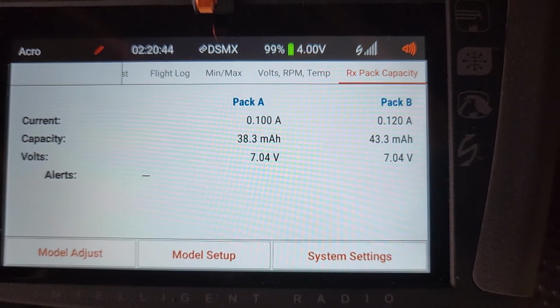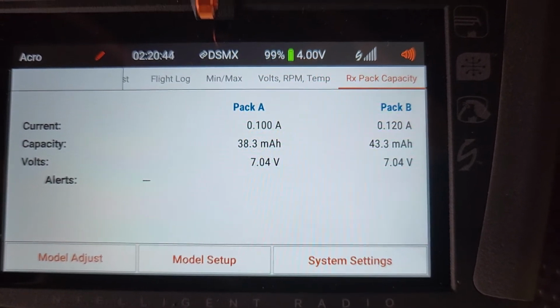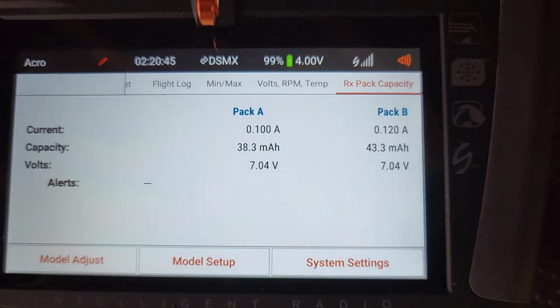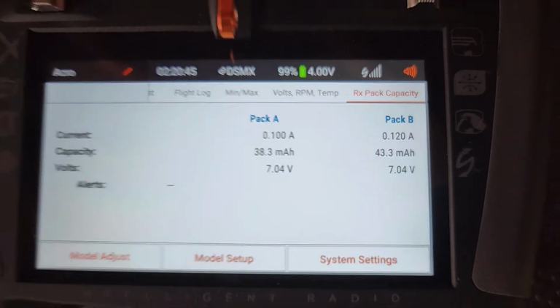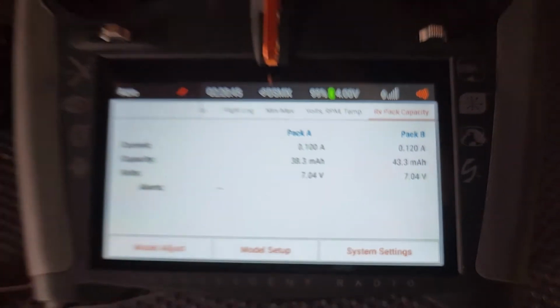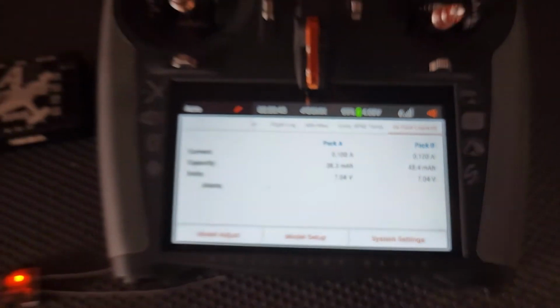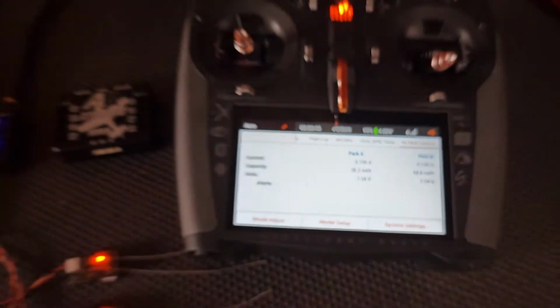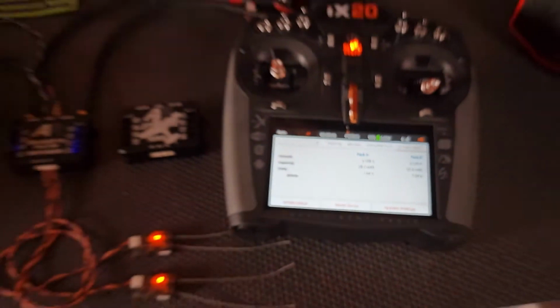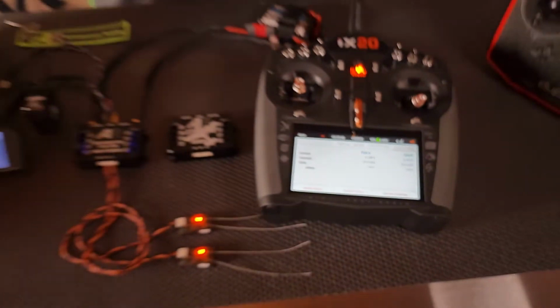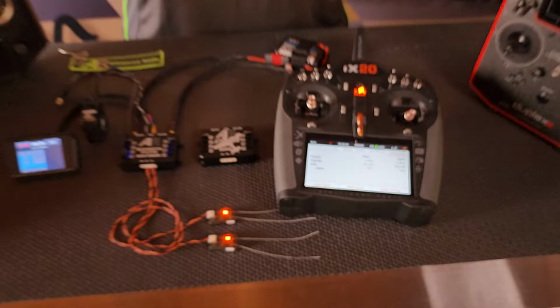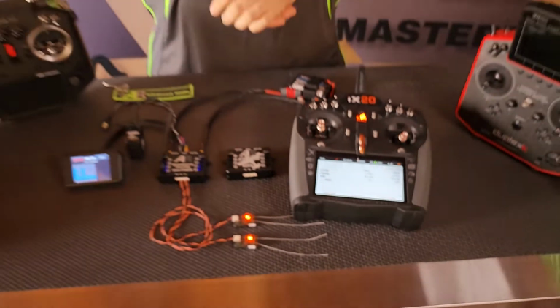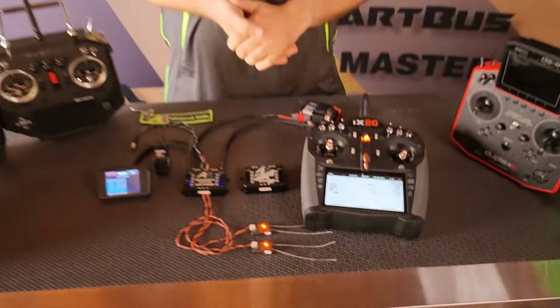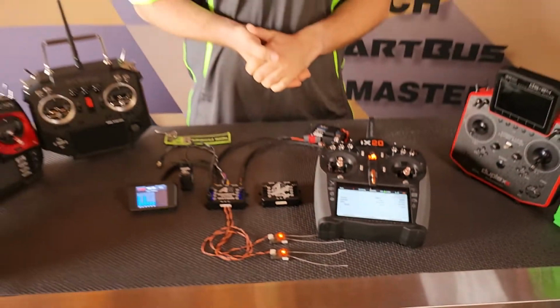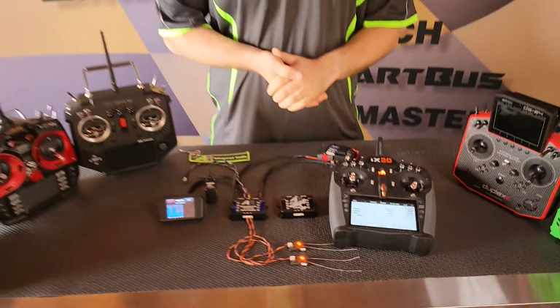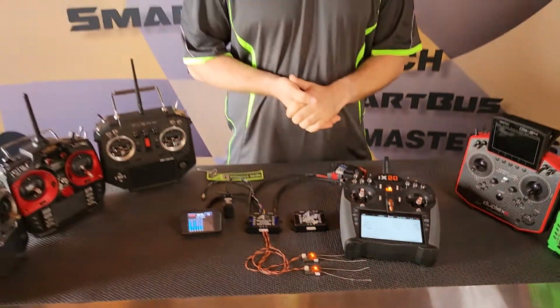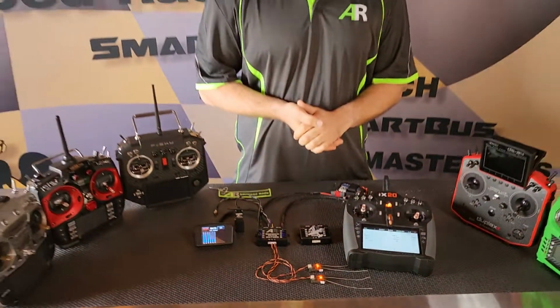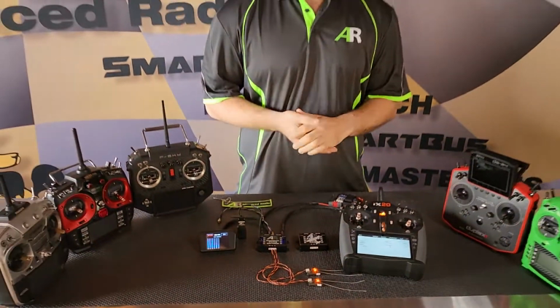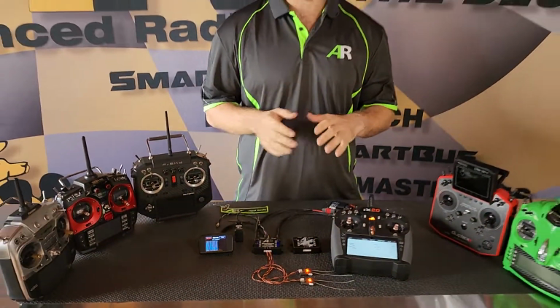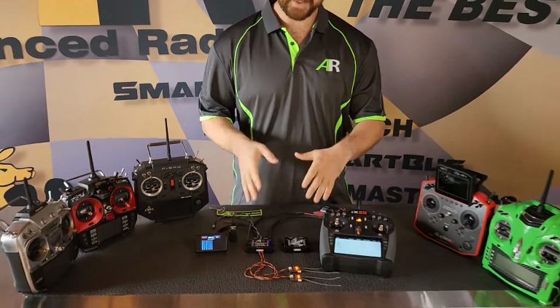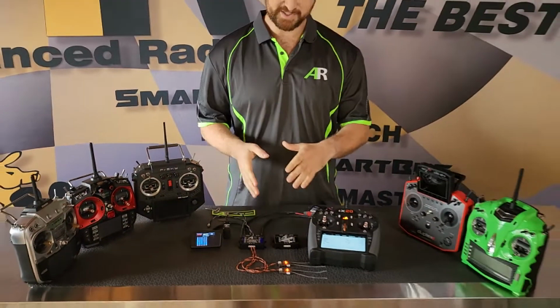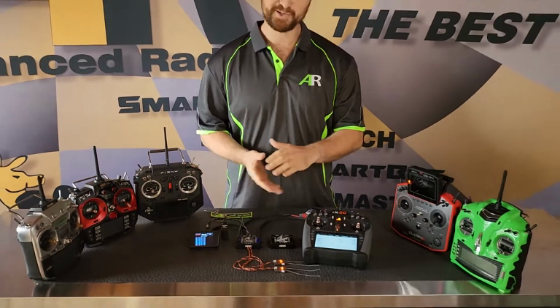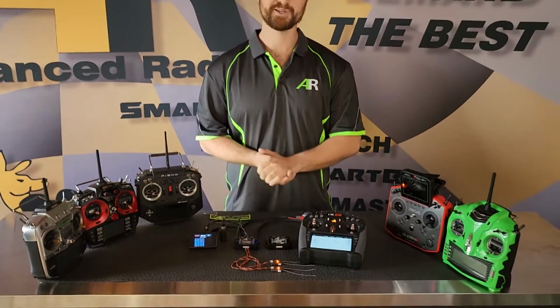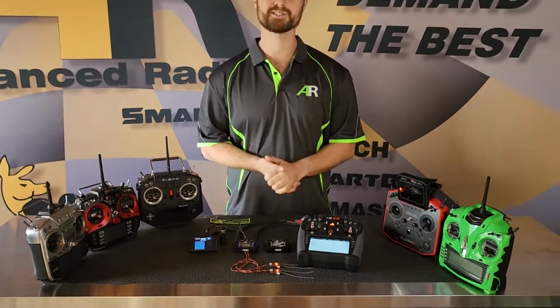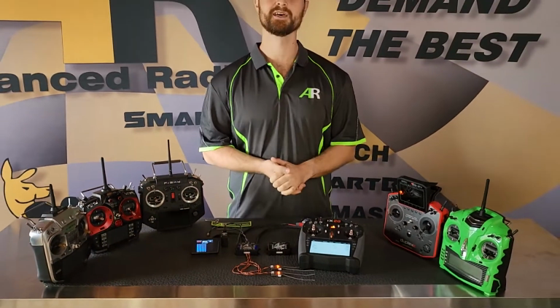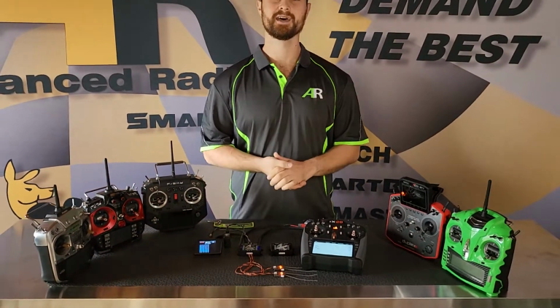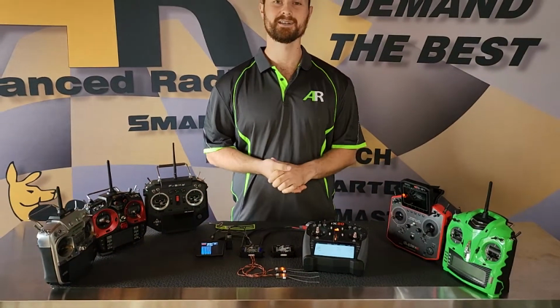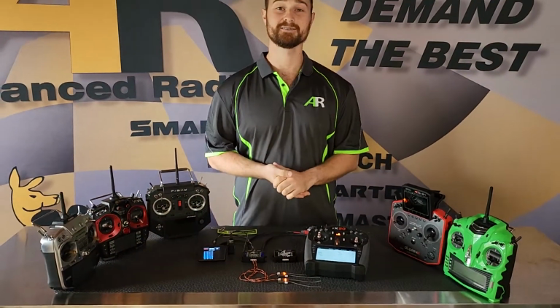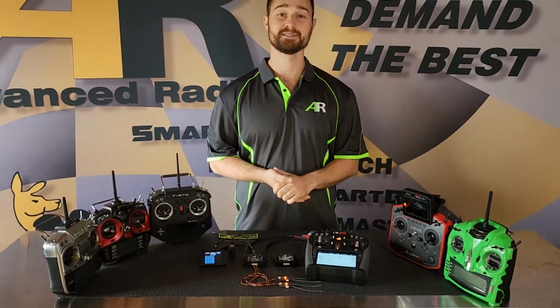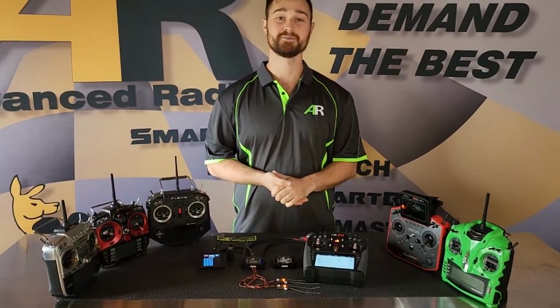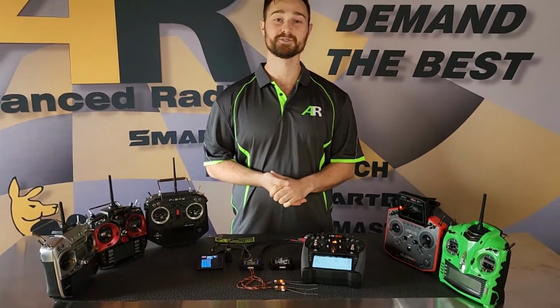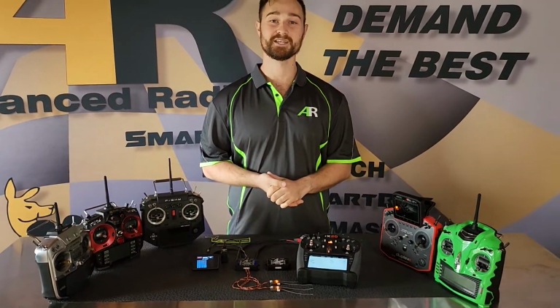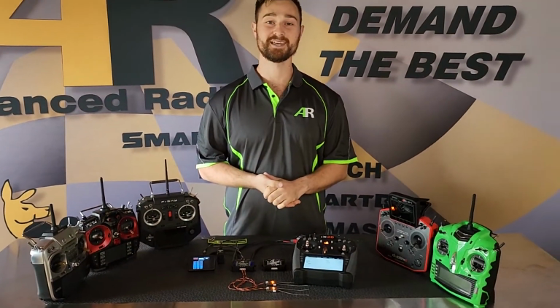Stay tuned, we'll be going through a lot more information on these two units and we'll see you then.